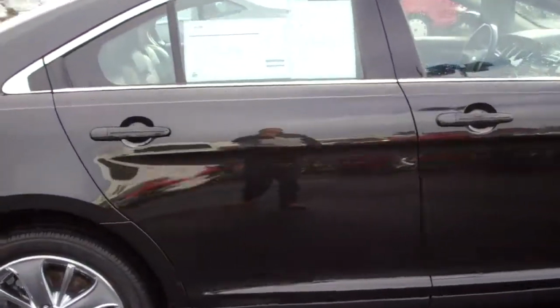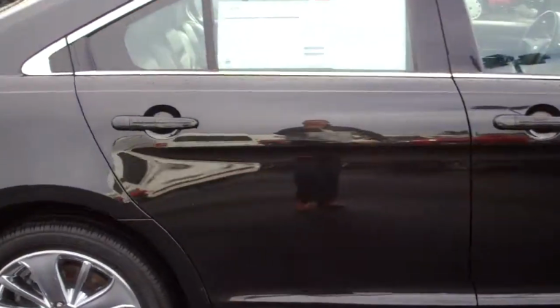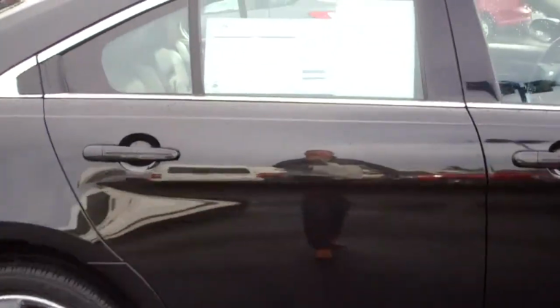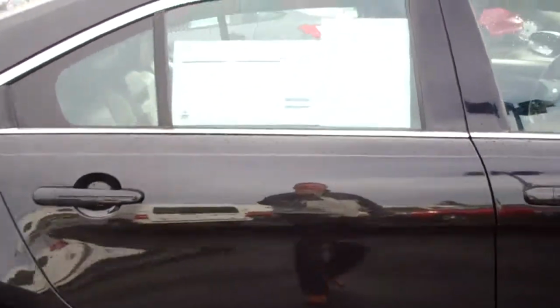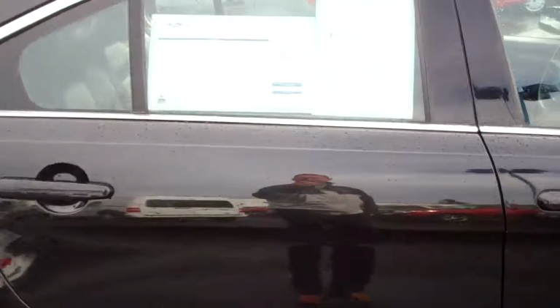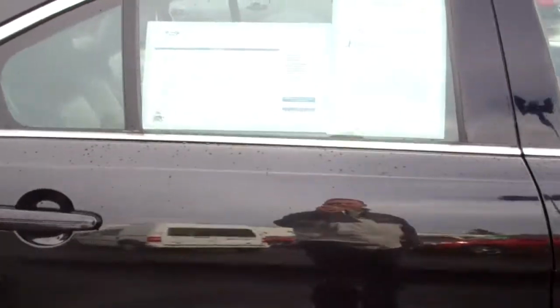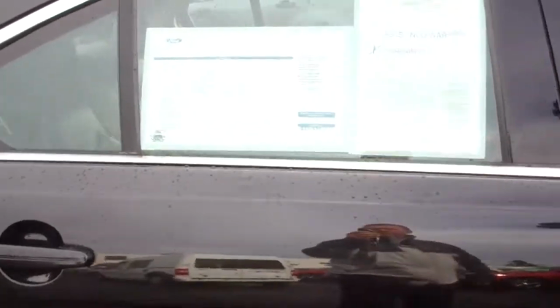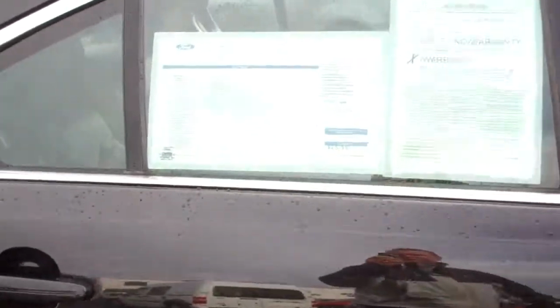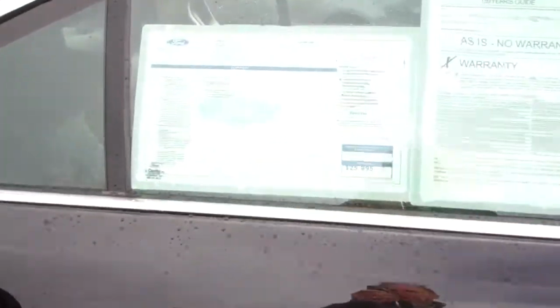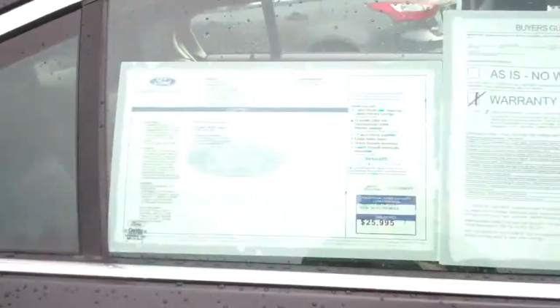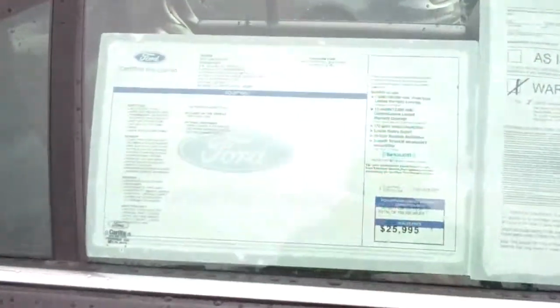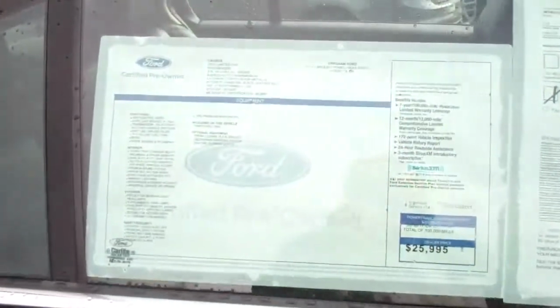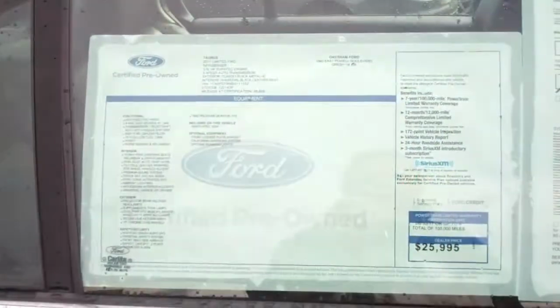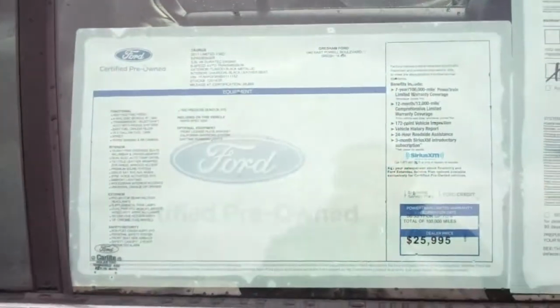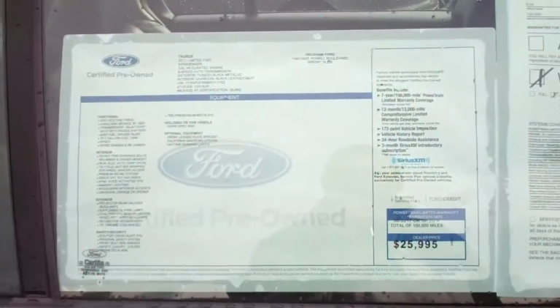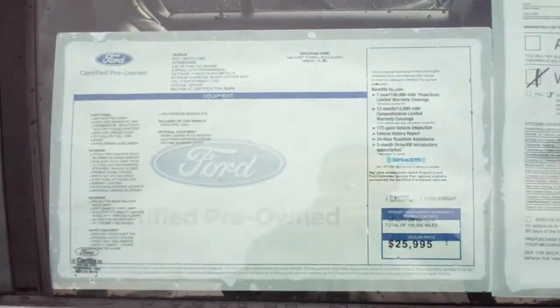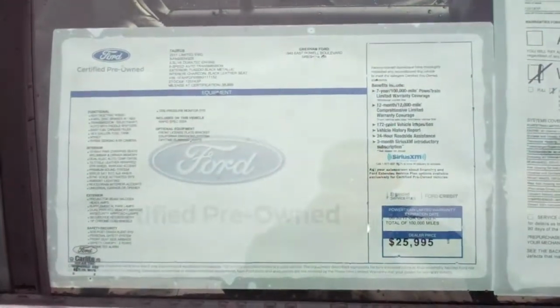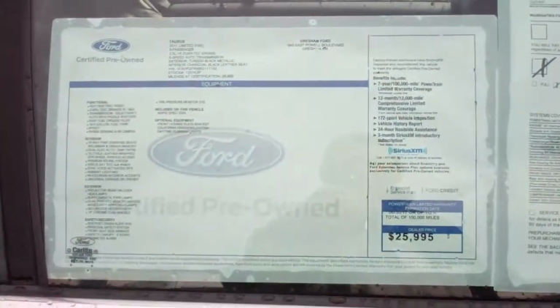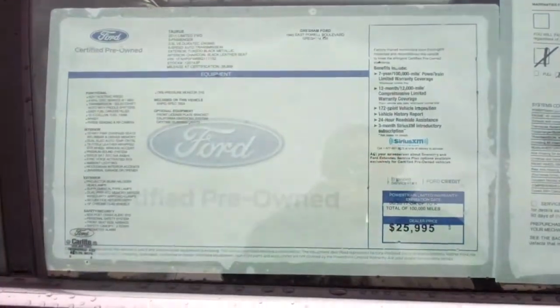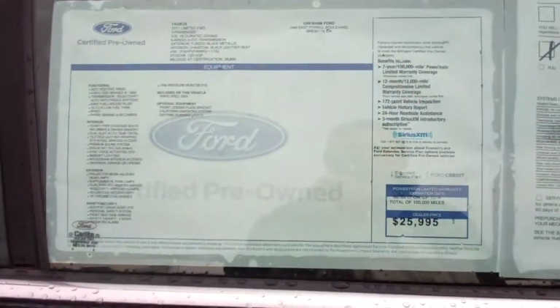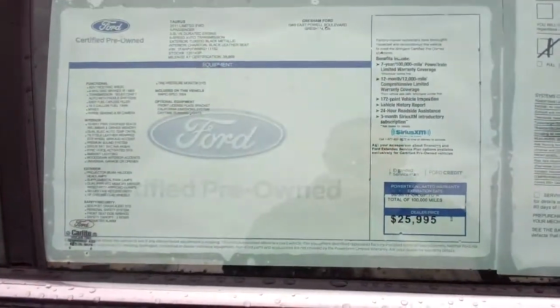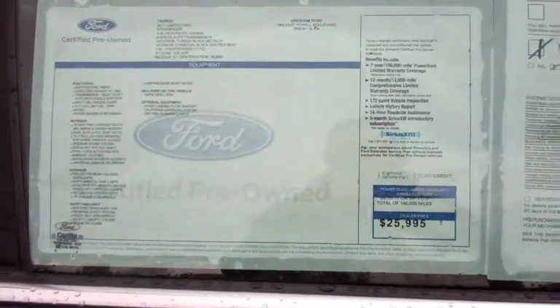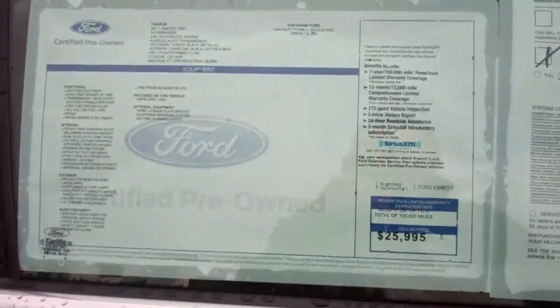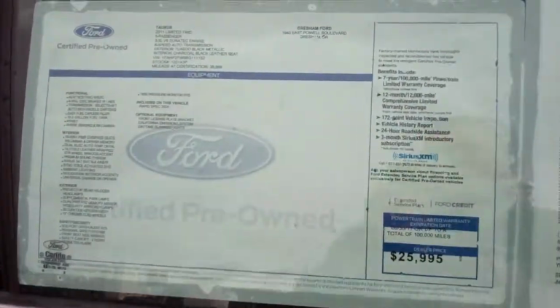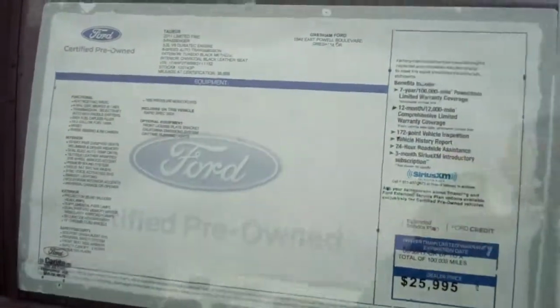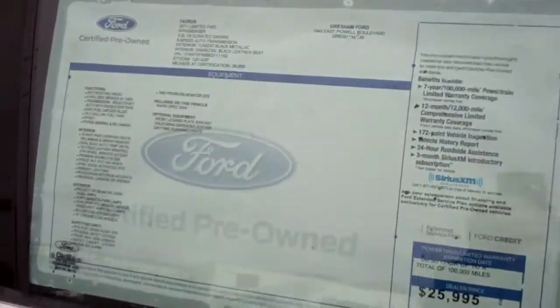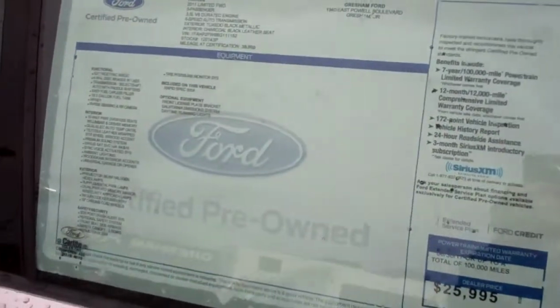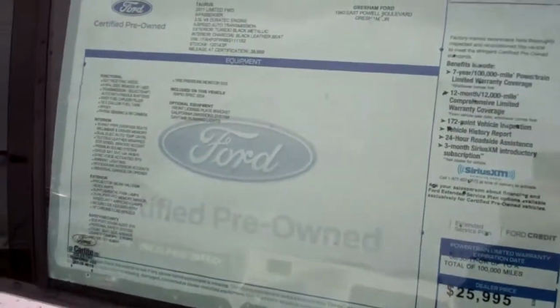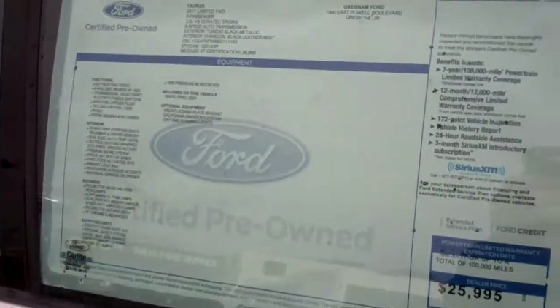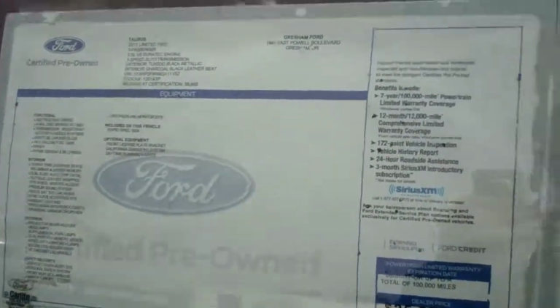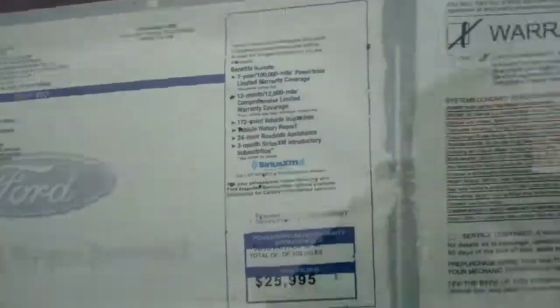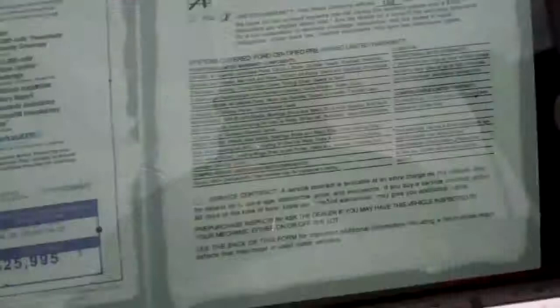Let's take a look. This is your Ford factory certified Monroney, backed by the Ford Manufacturing Company.